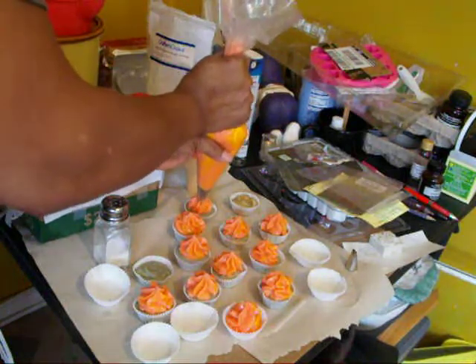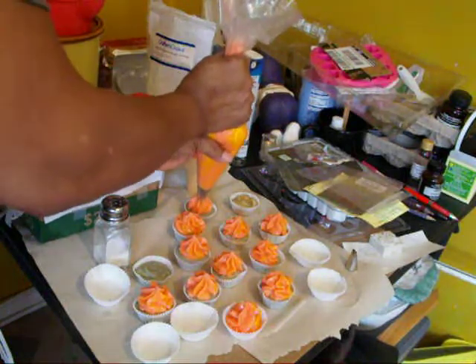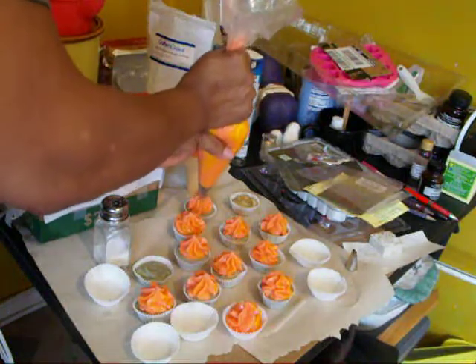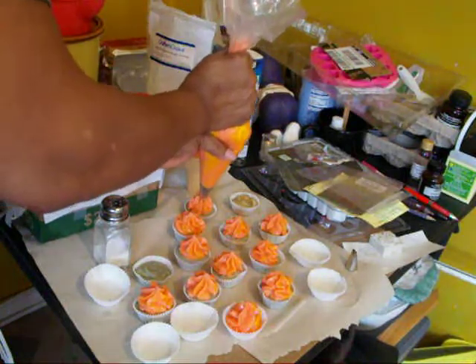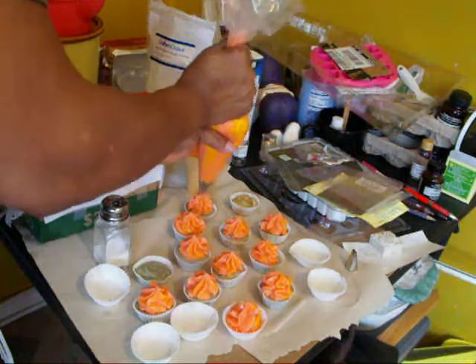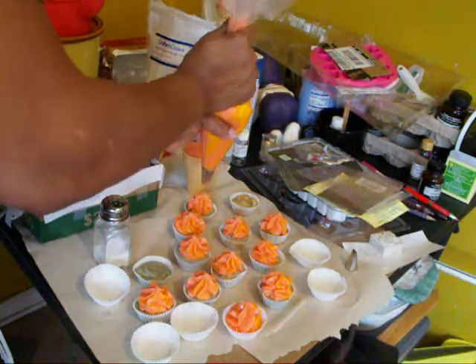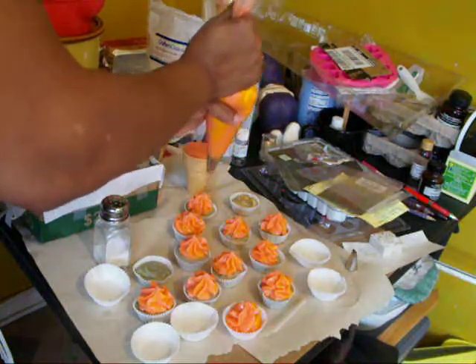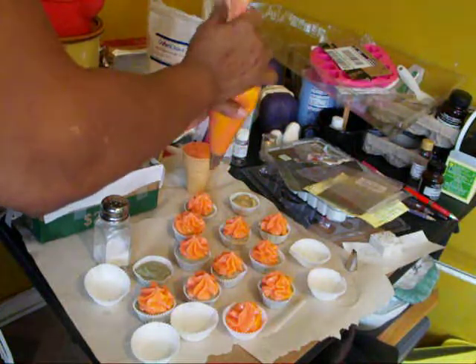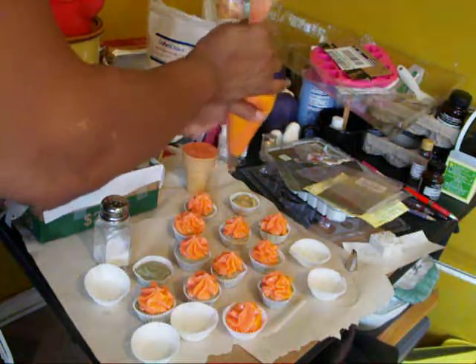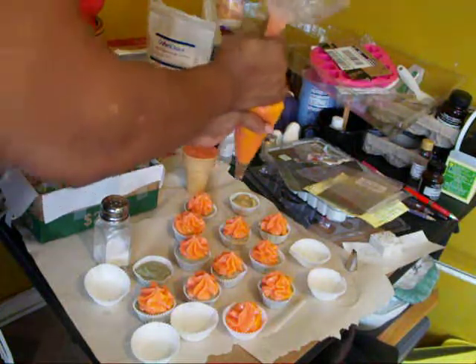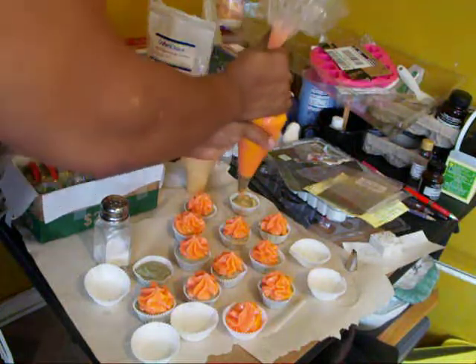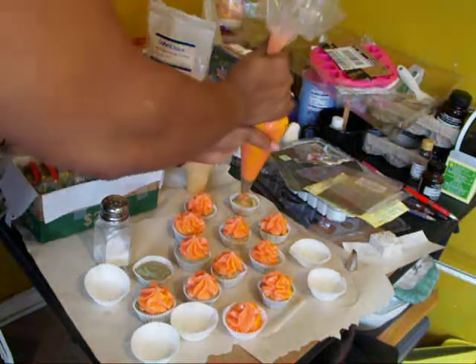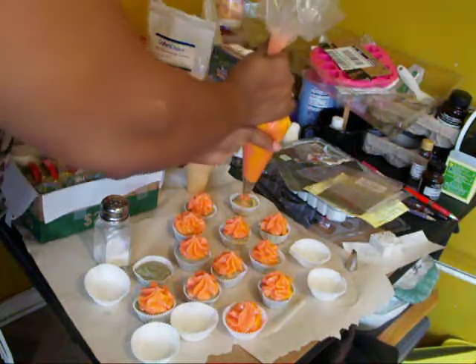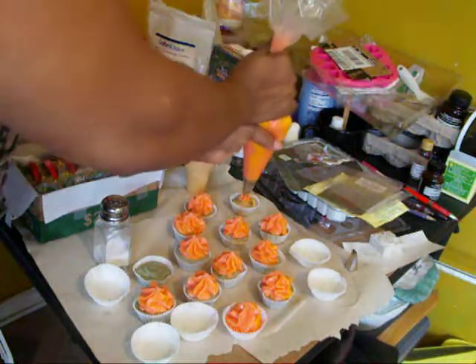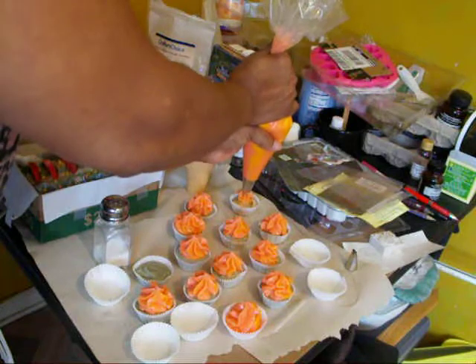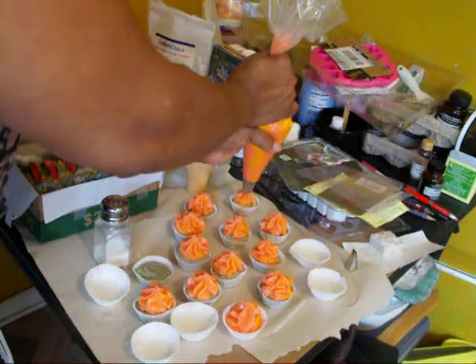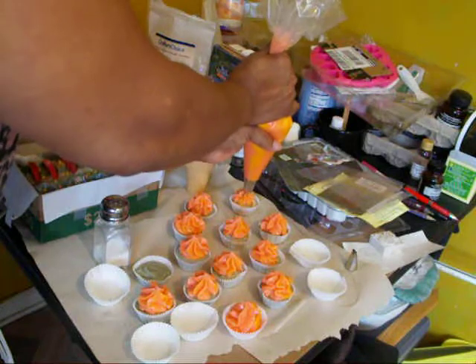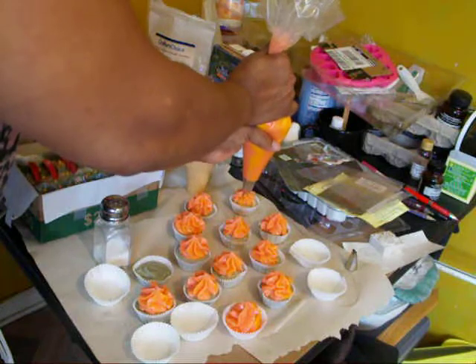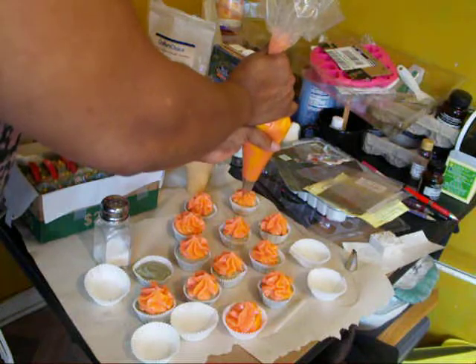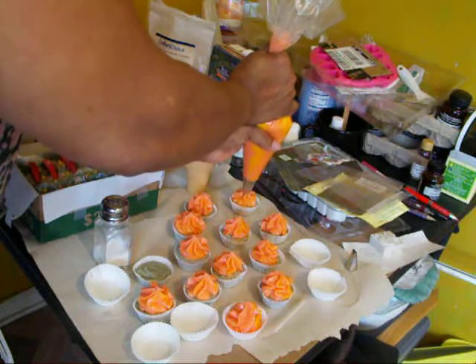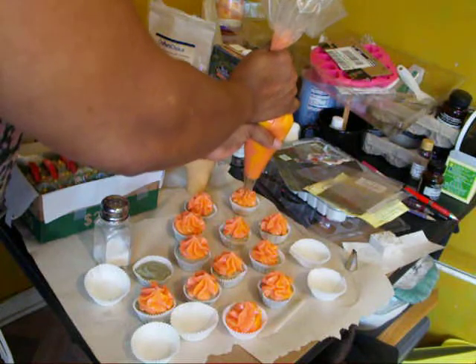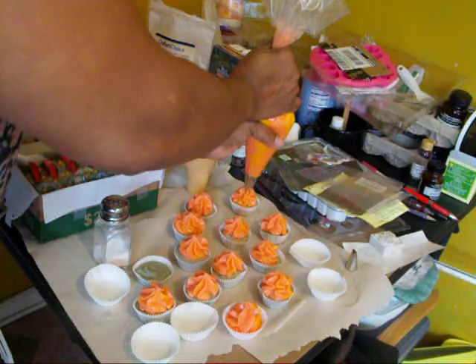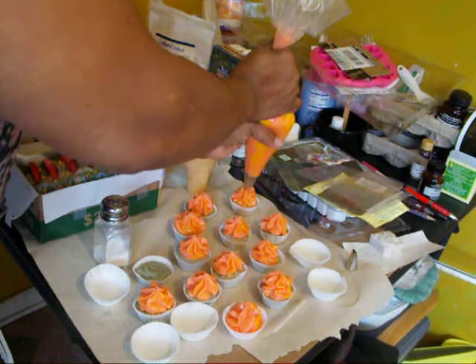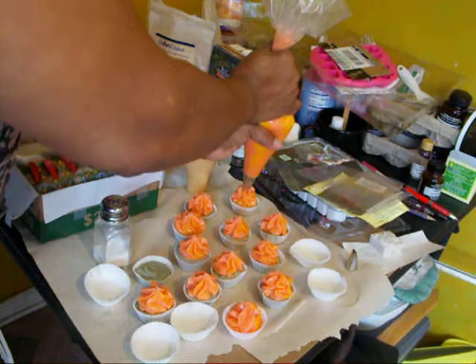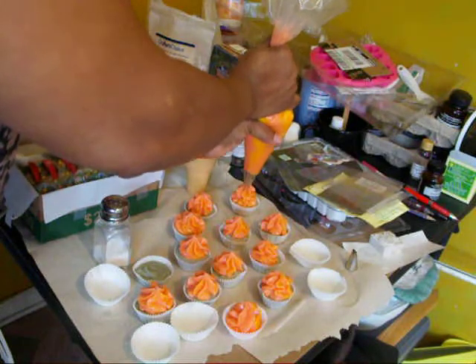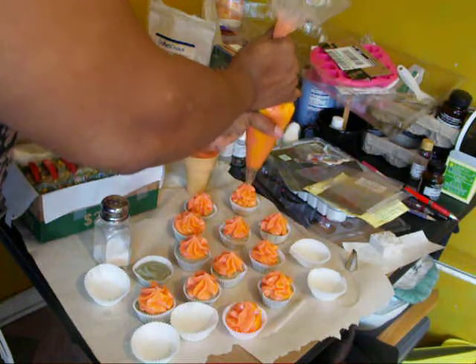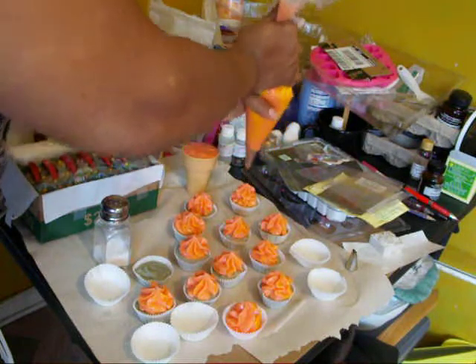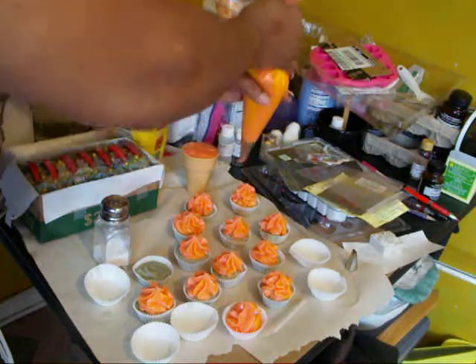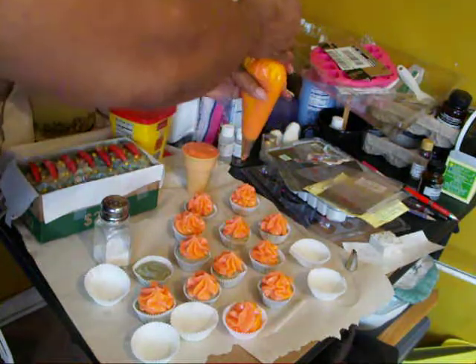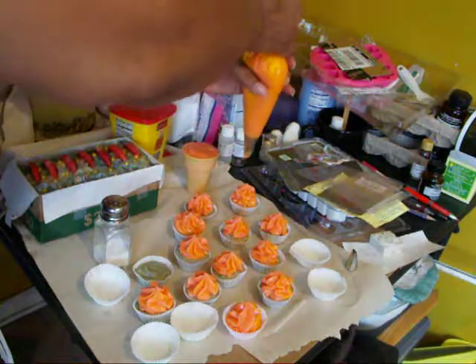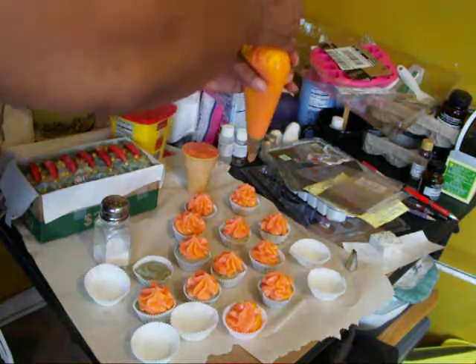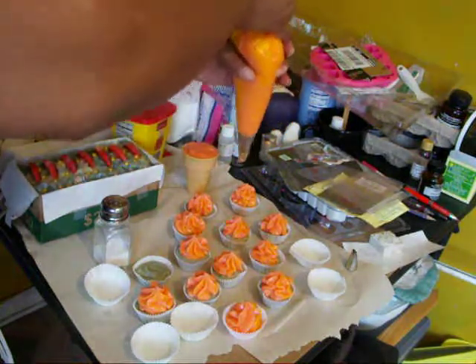But I've got to cut that soap. And it looks like I'm going to have a lot of this icing left over.